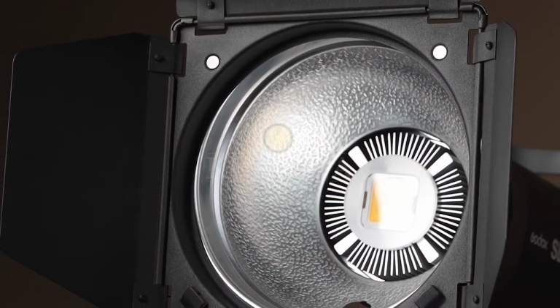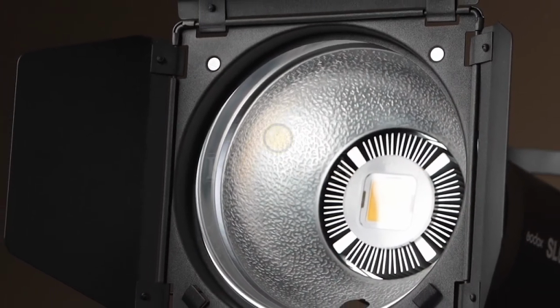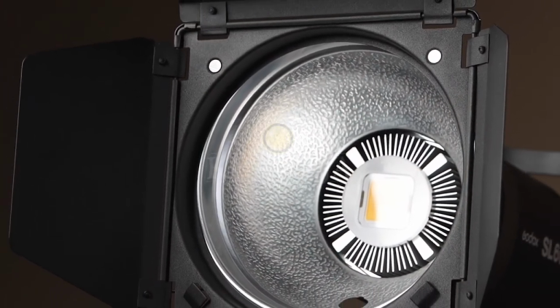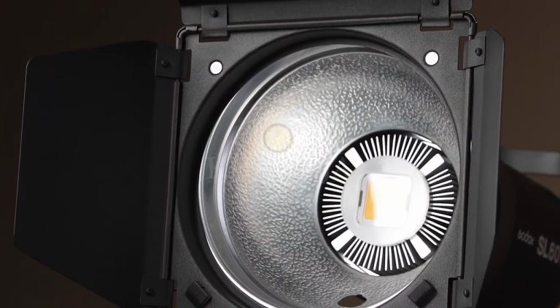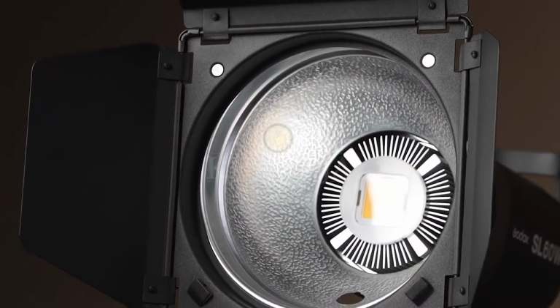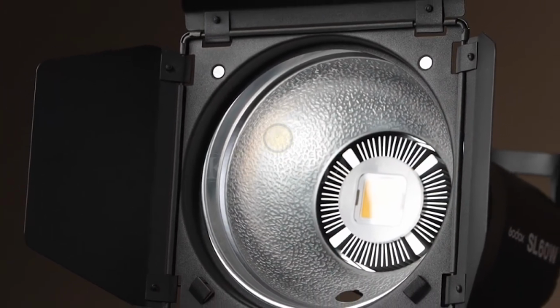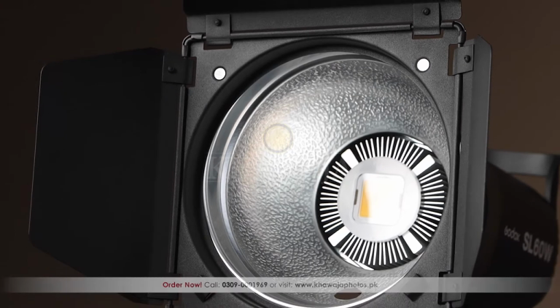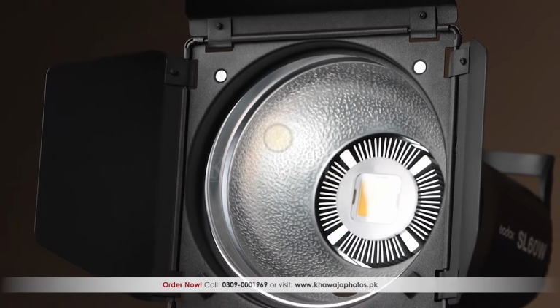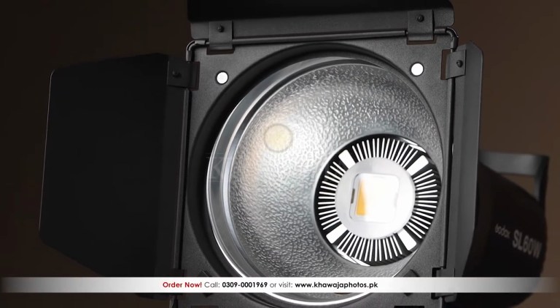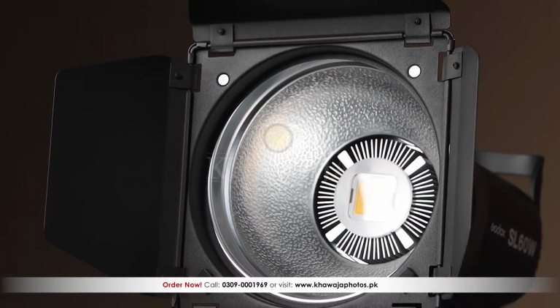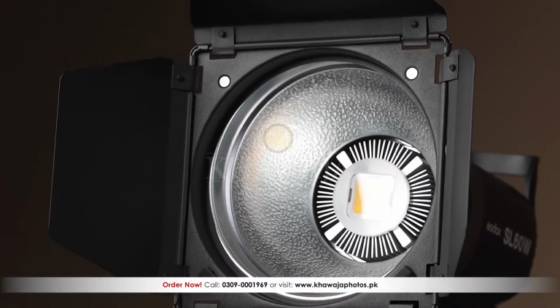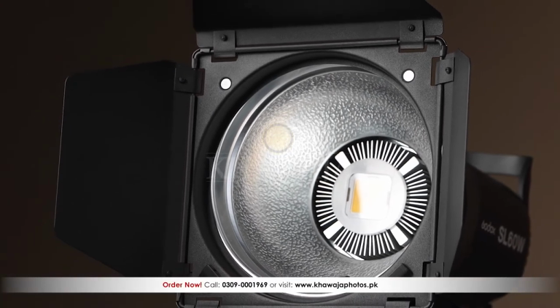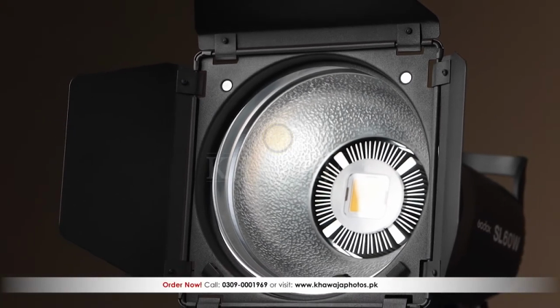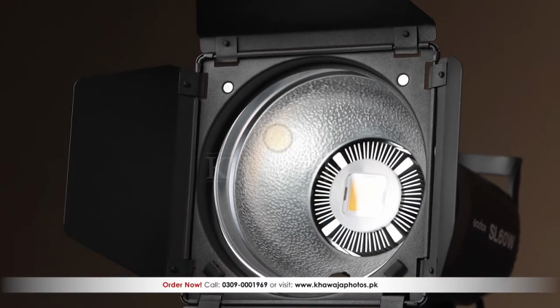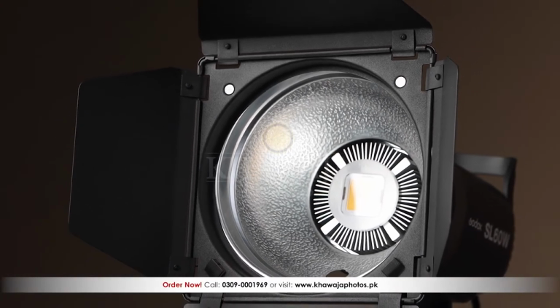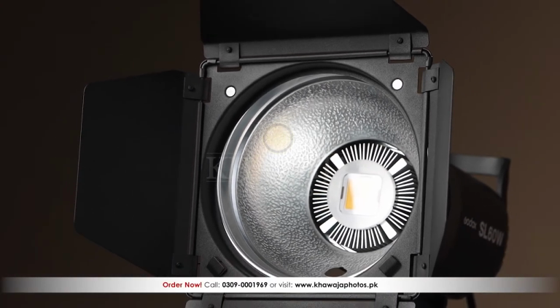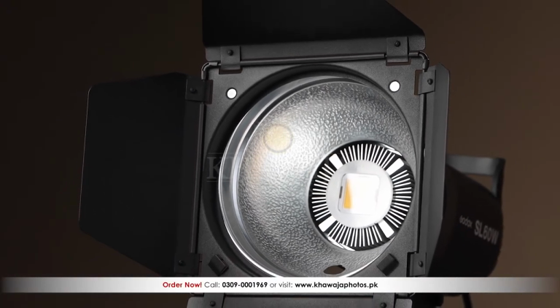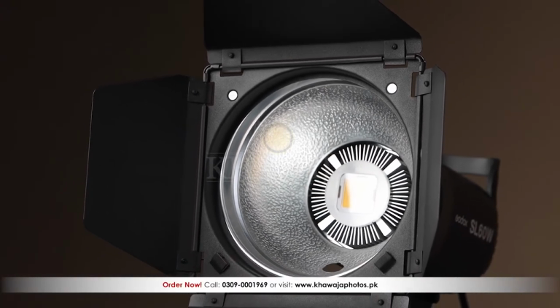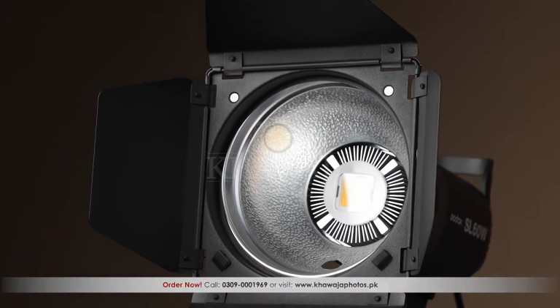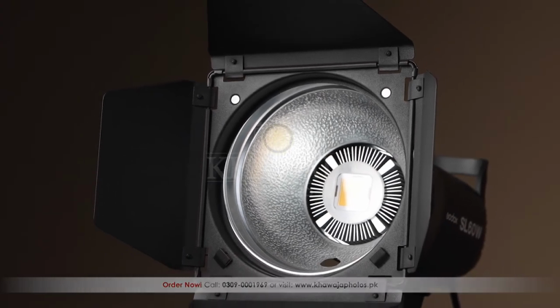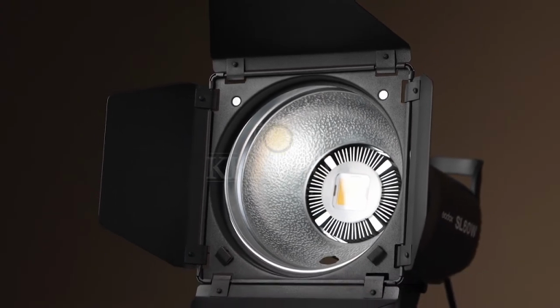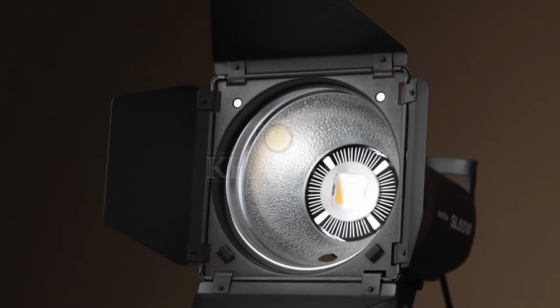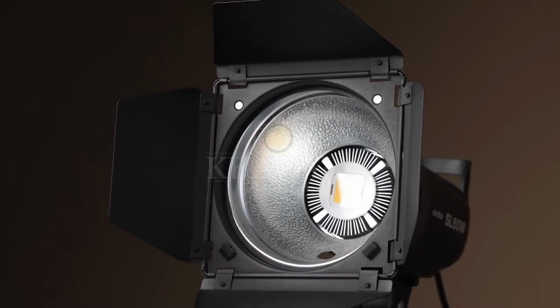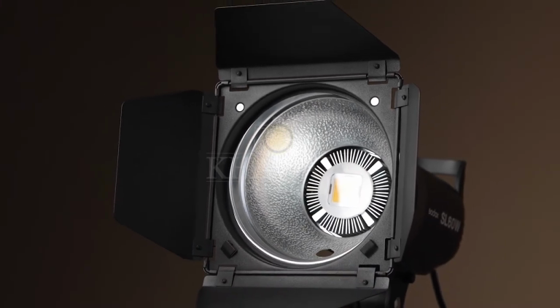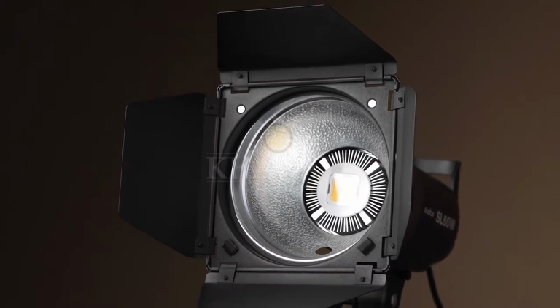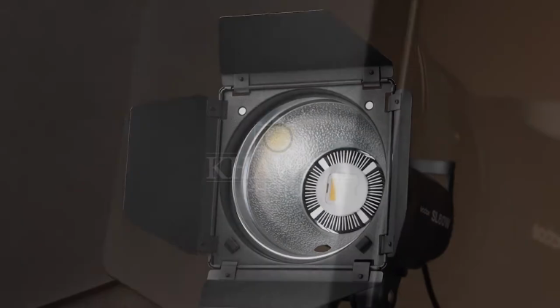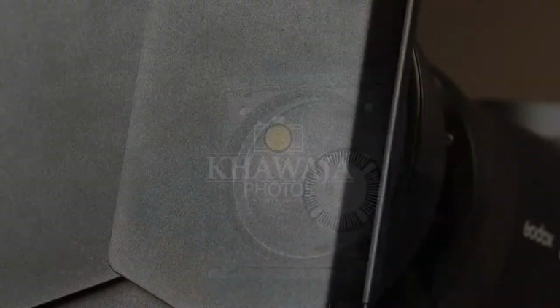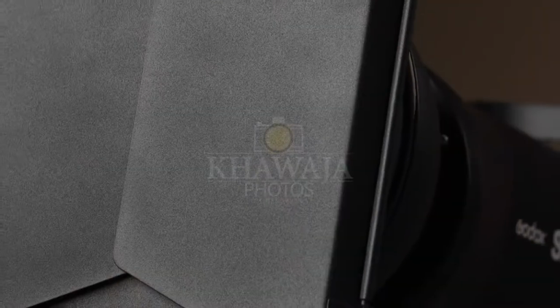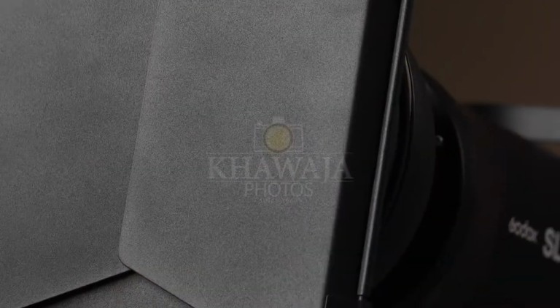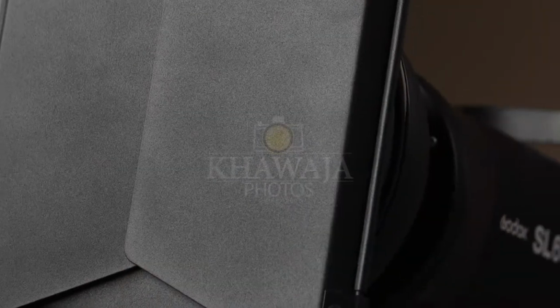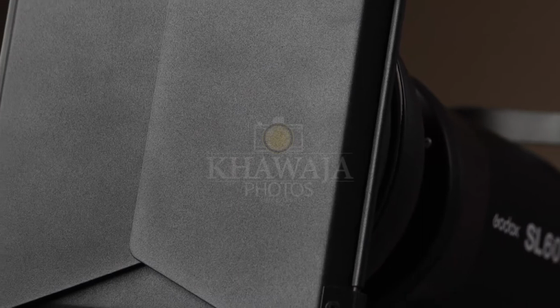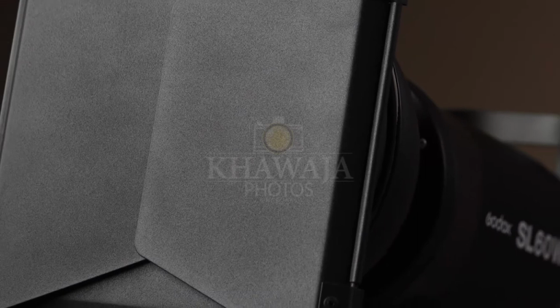Barn Doors is made from a corrosion-free metal, finished with a tough powder coating. Therefore, Barn Doors can work lifetime.